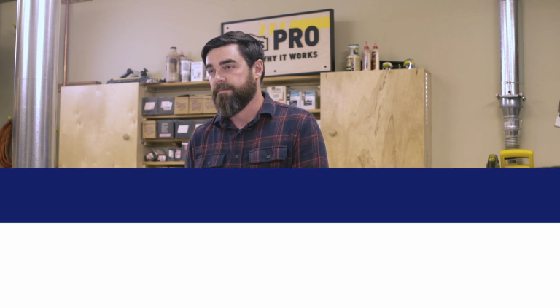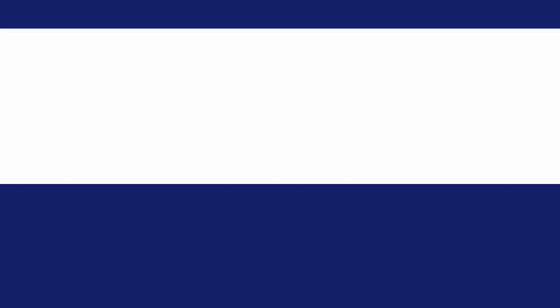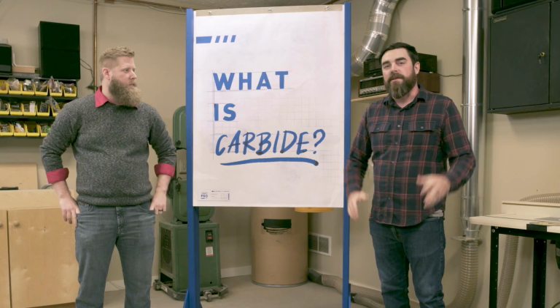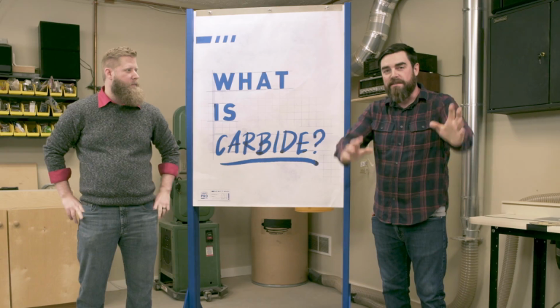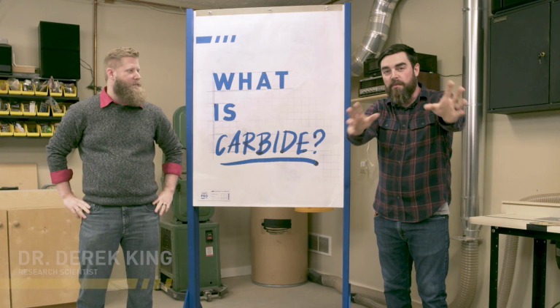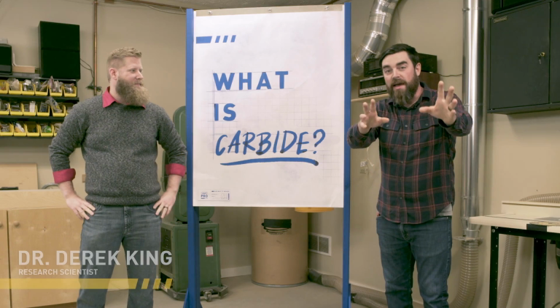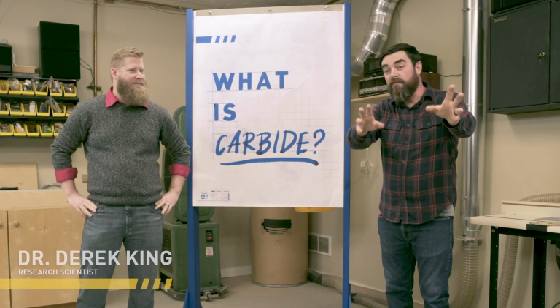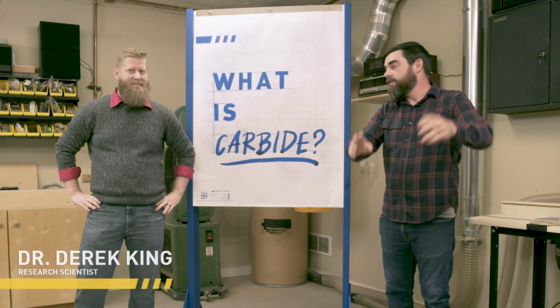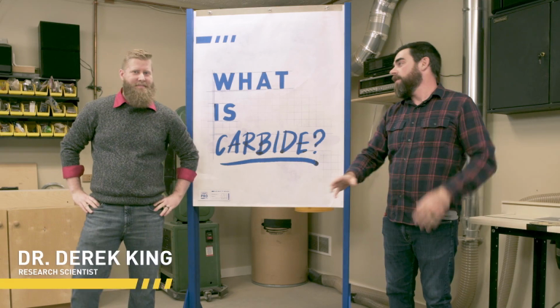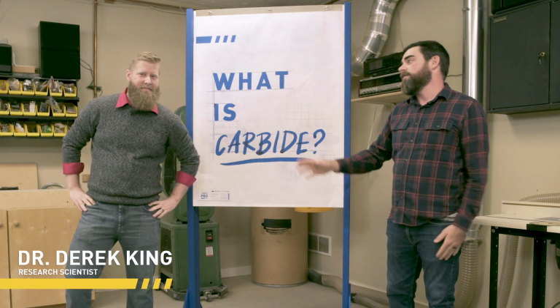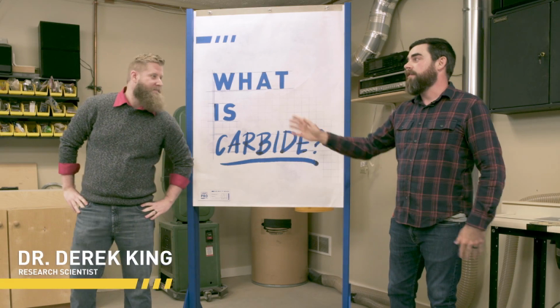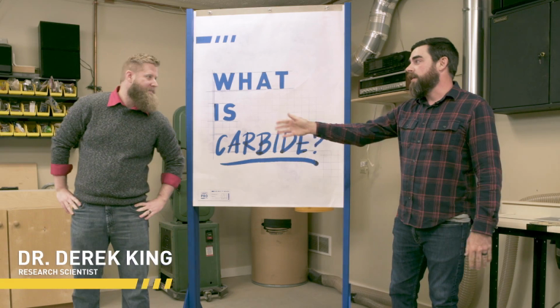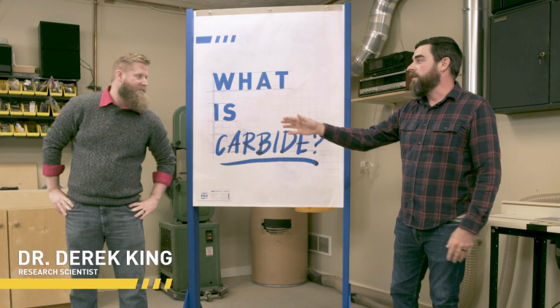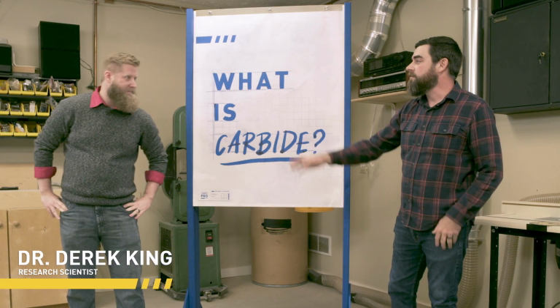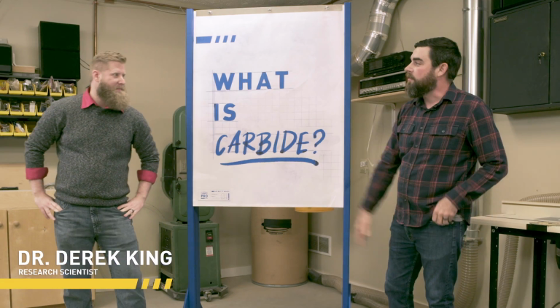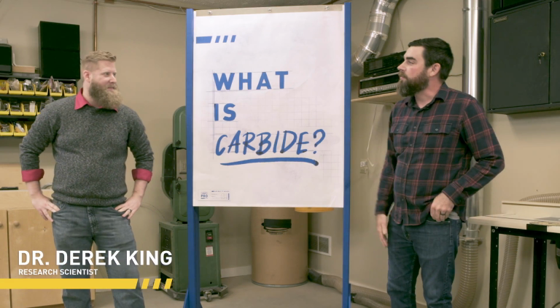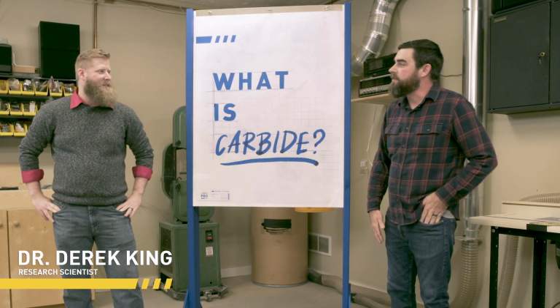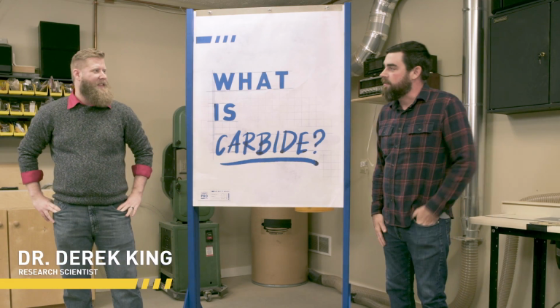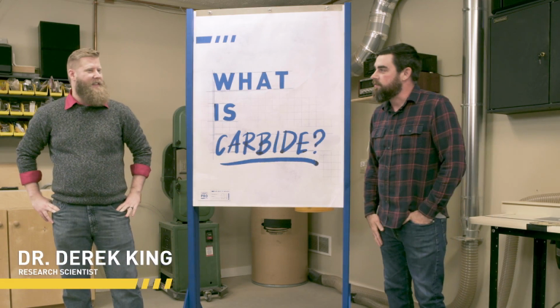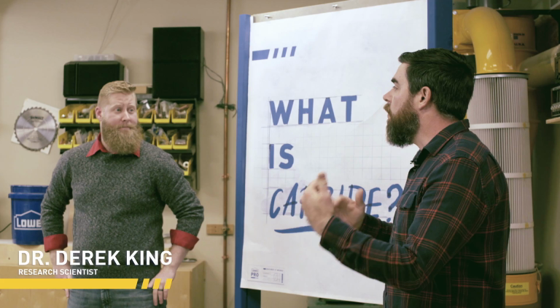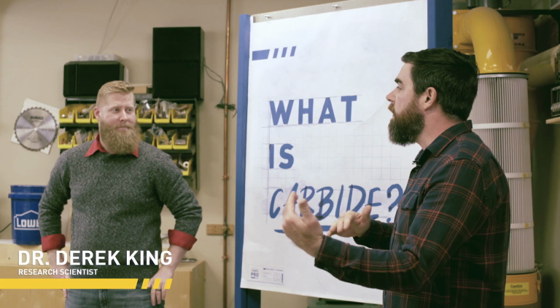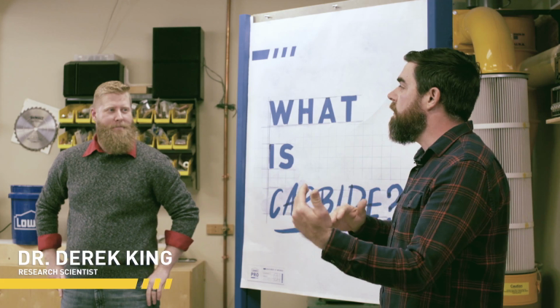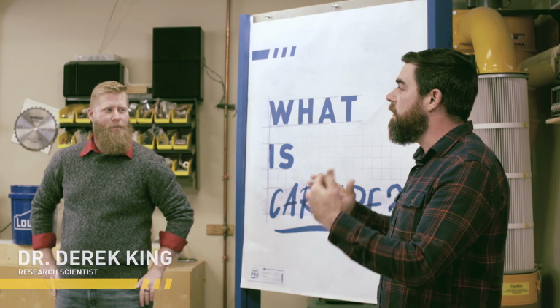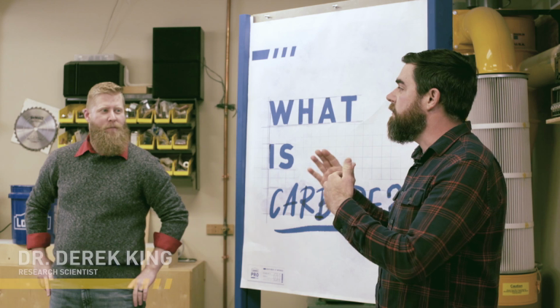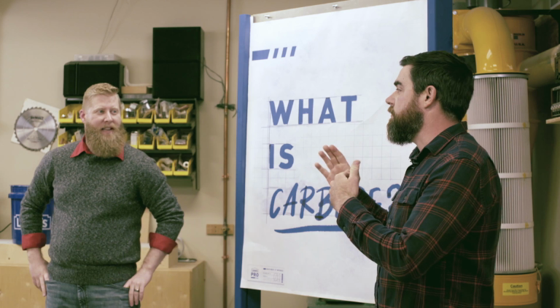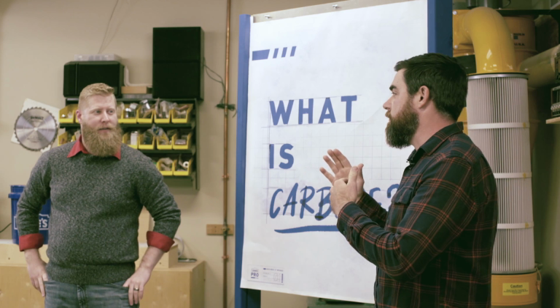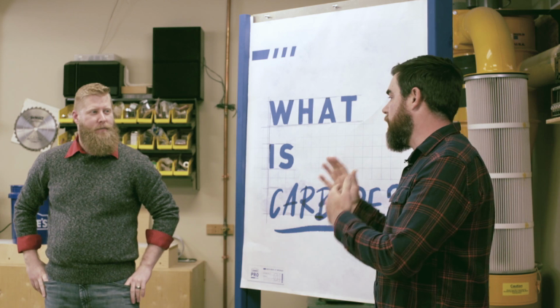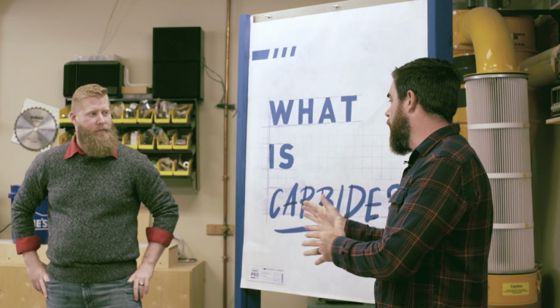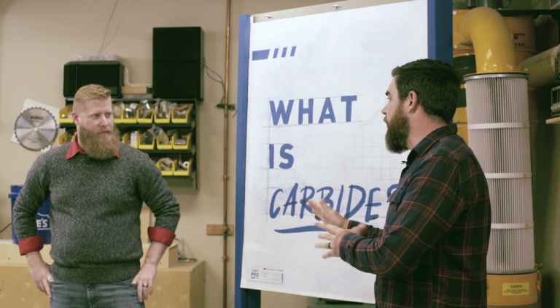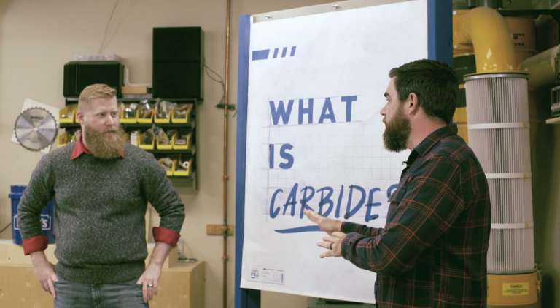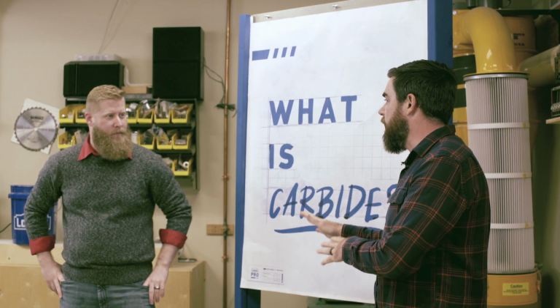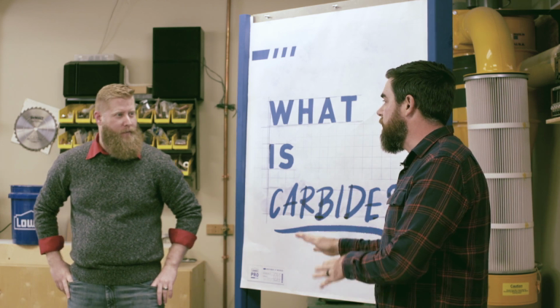All right, today we have with us Dr. Derek King. Derek, please tell us what is carbide exactly.